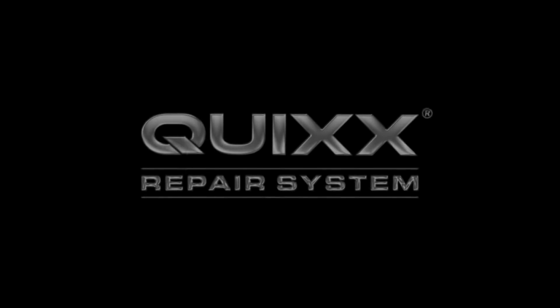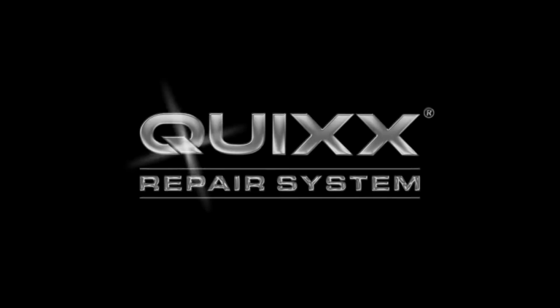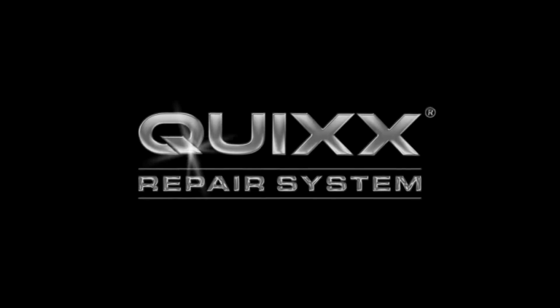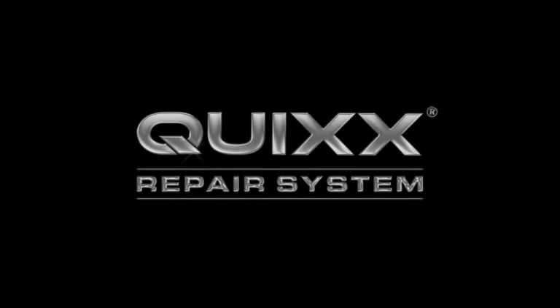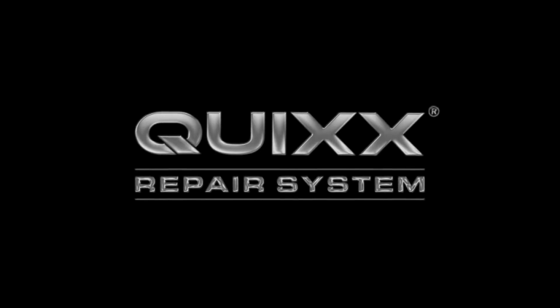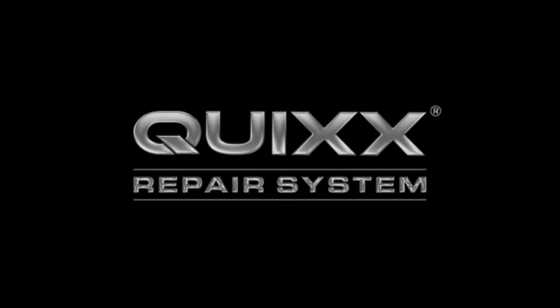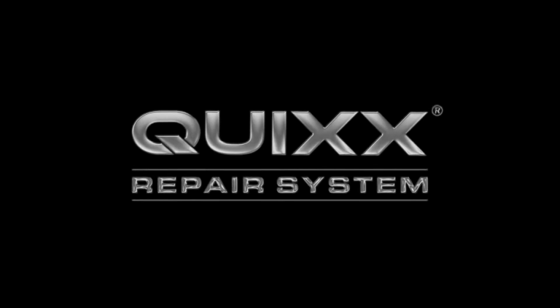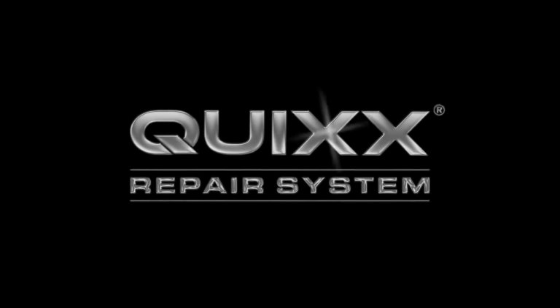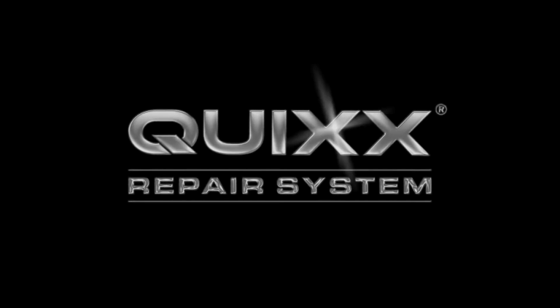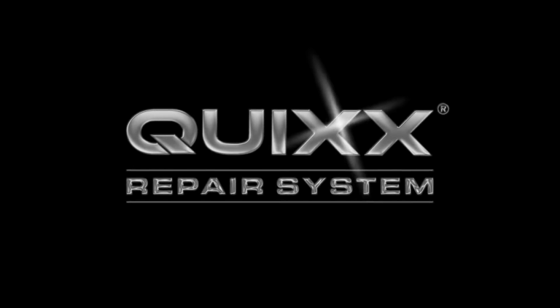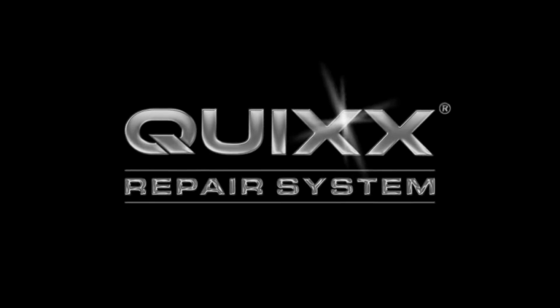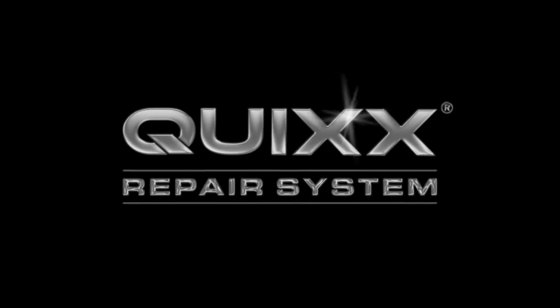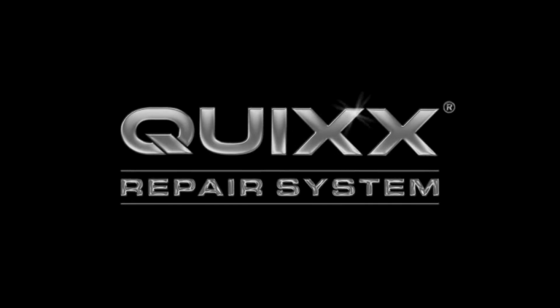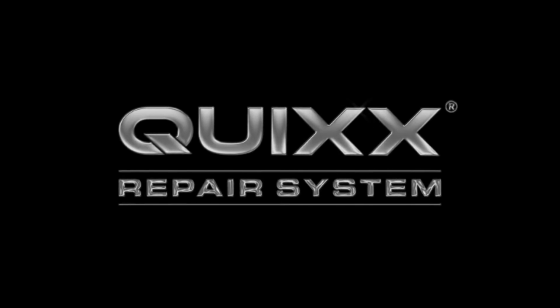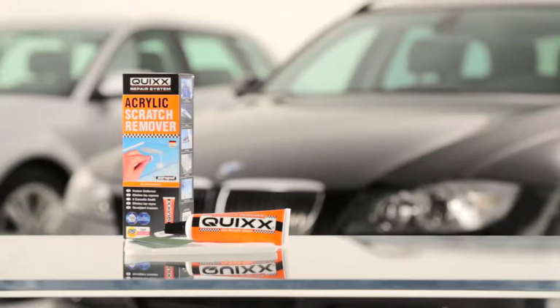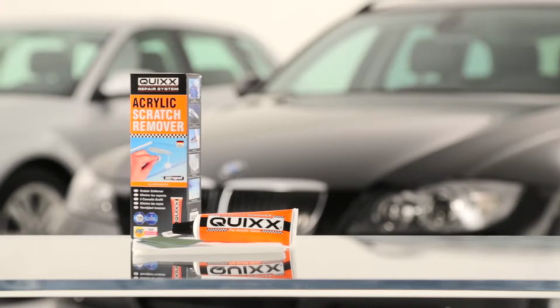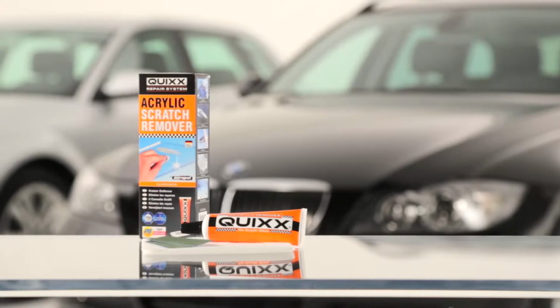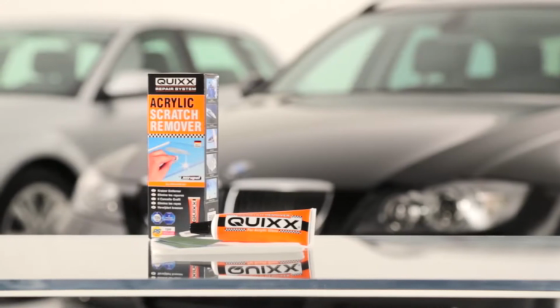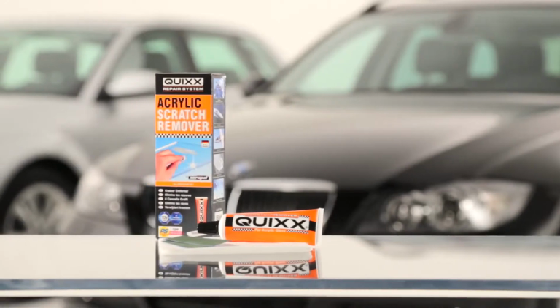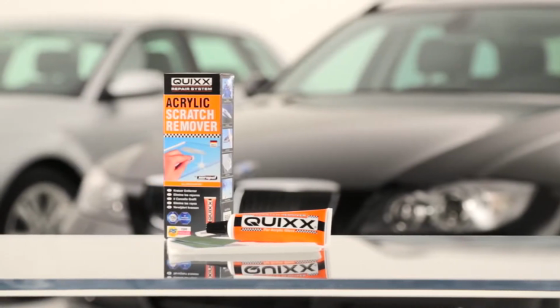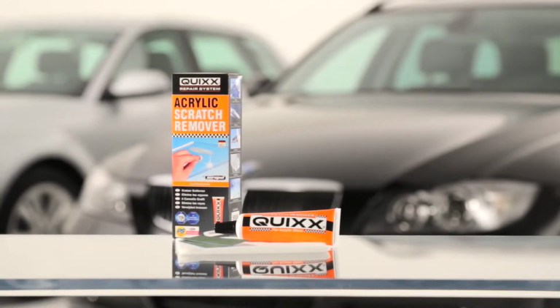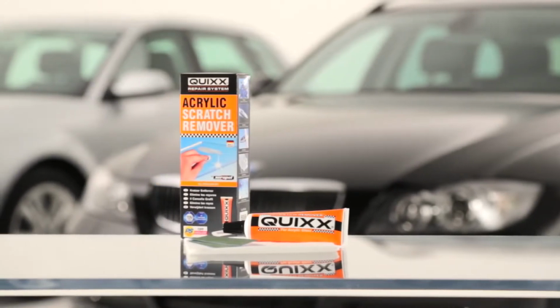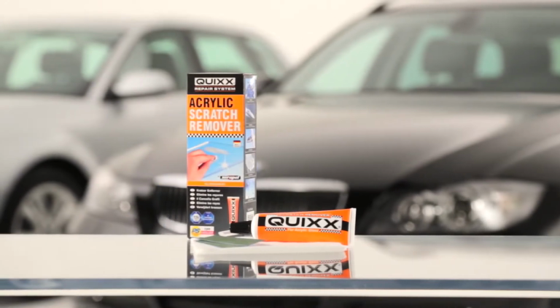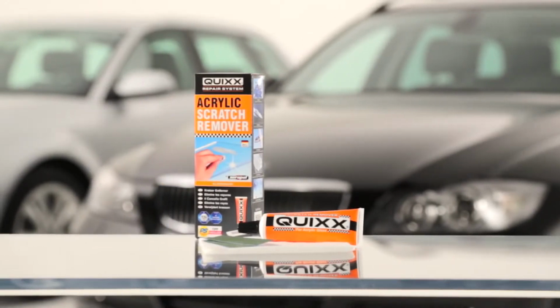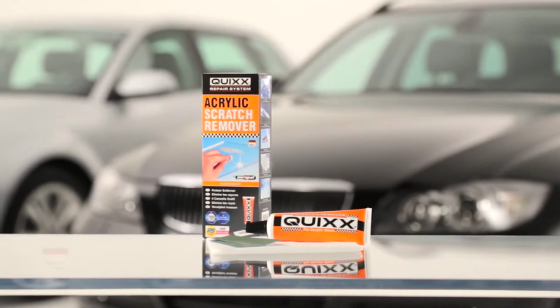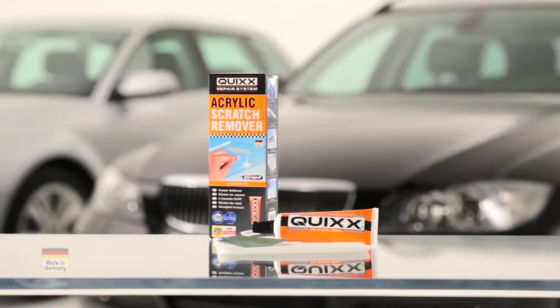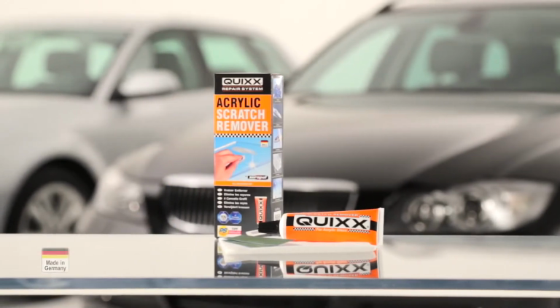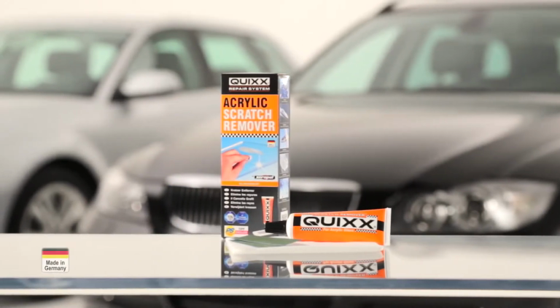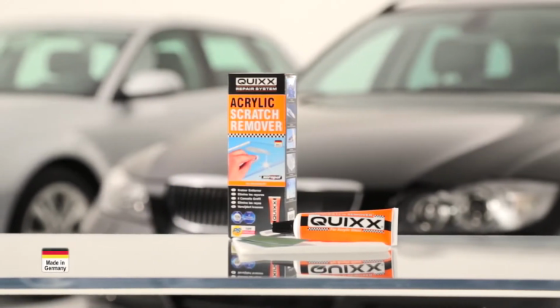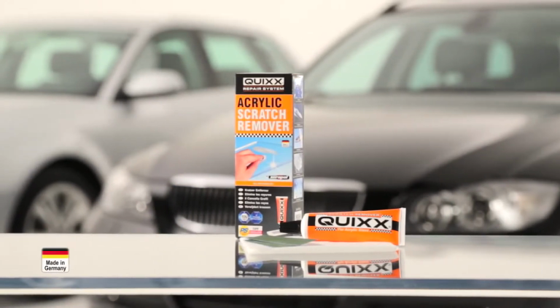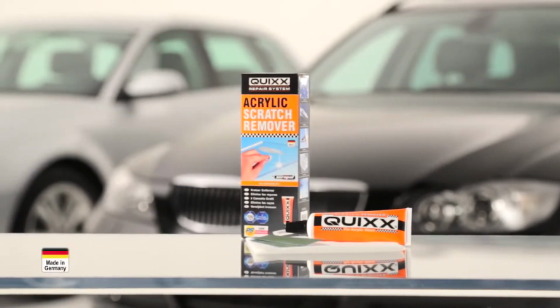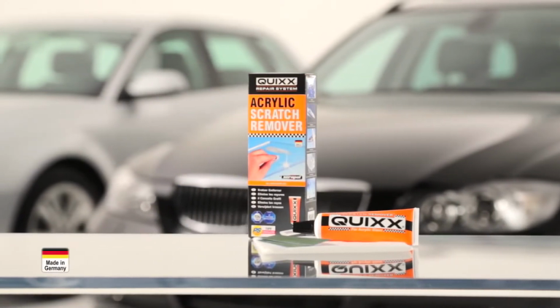Quix, the experts for surface technology, present the acrylic scratch remover, the number one worldwide, made in Germany.